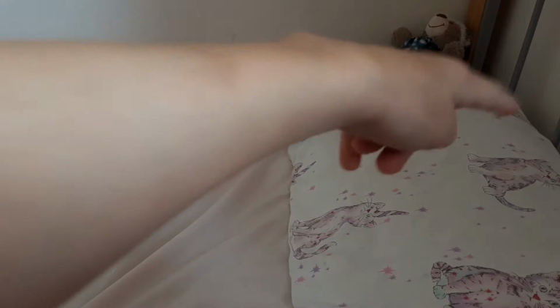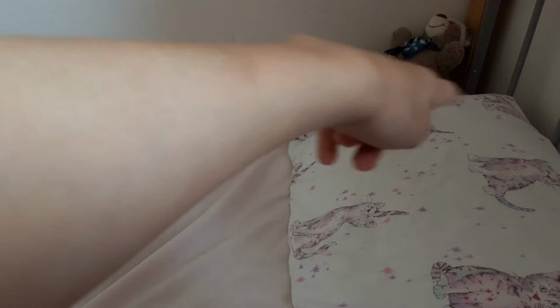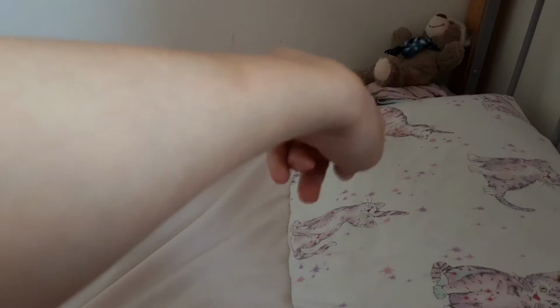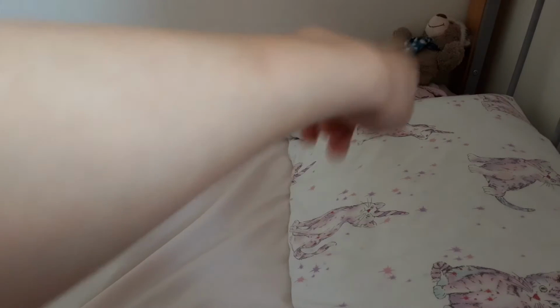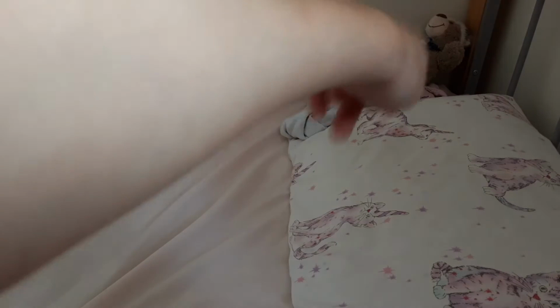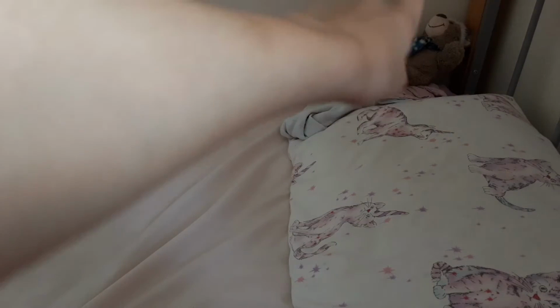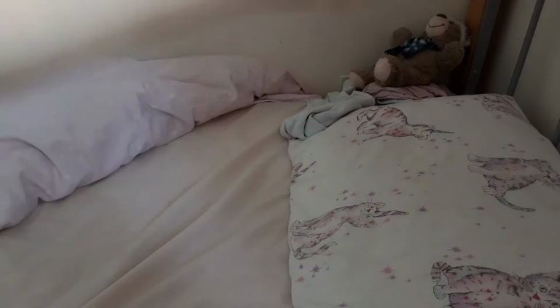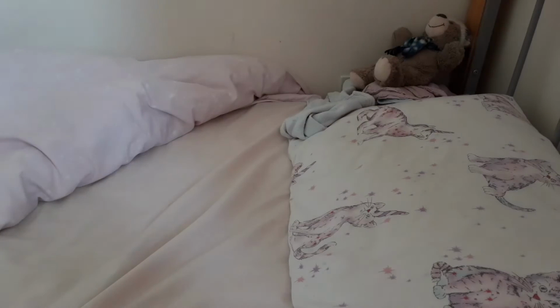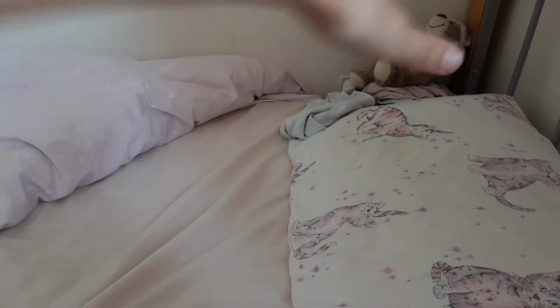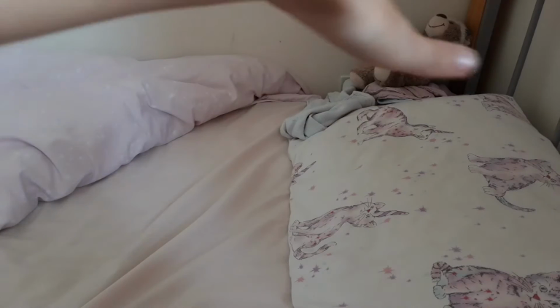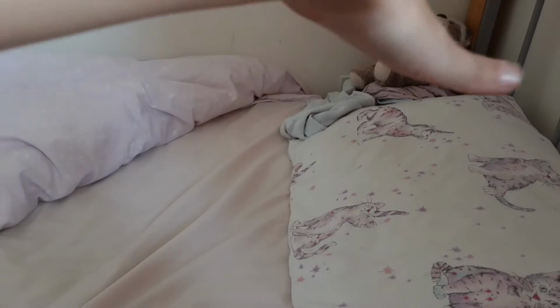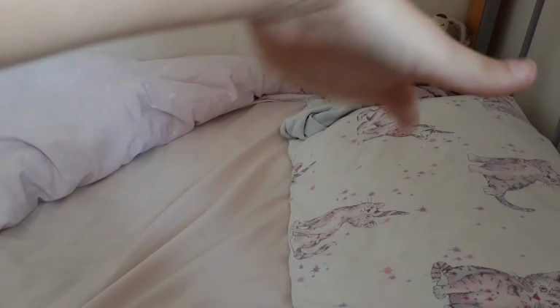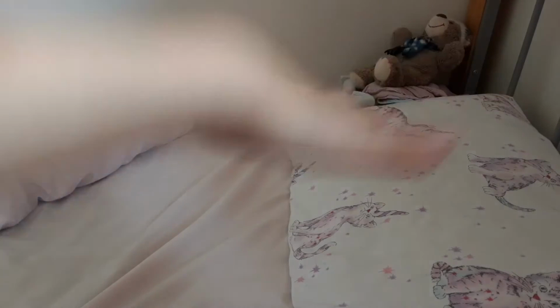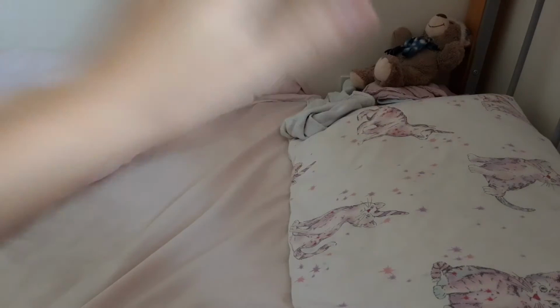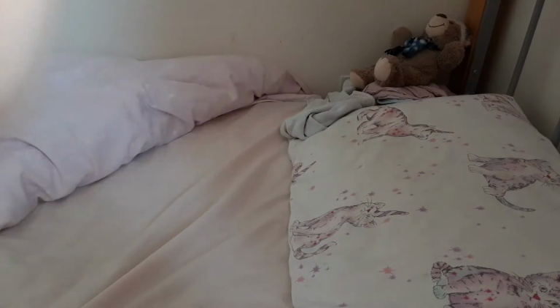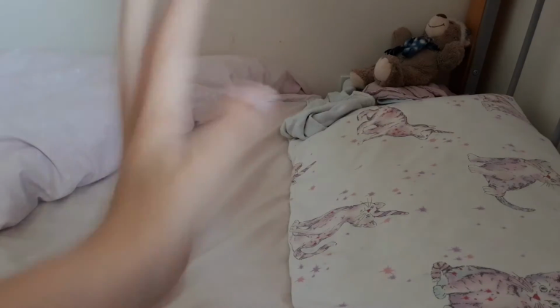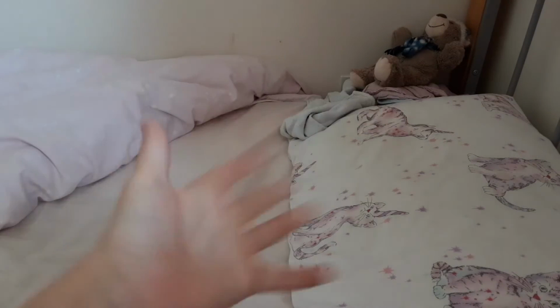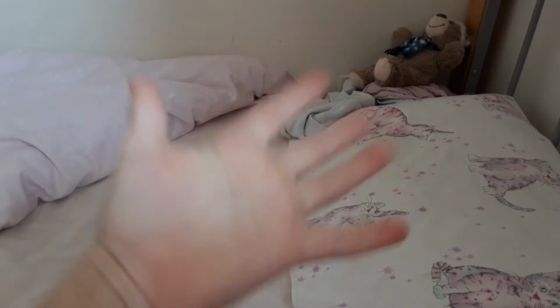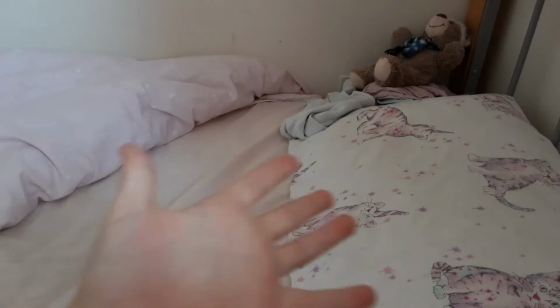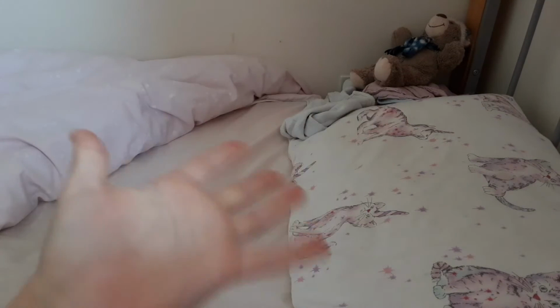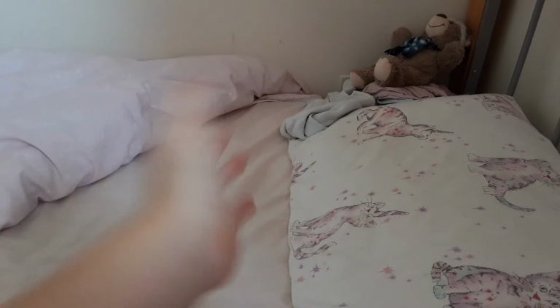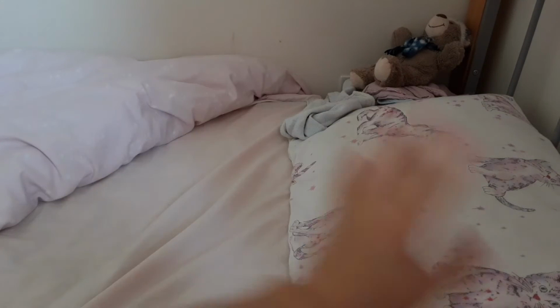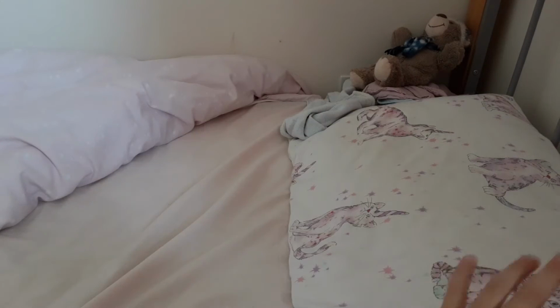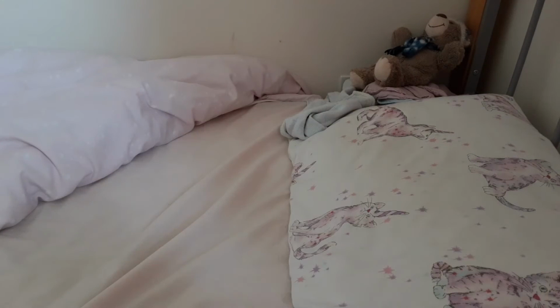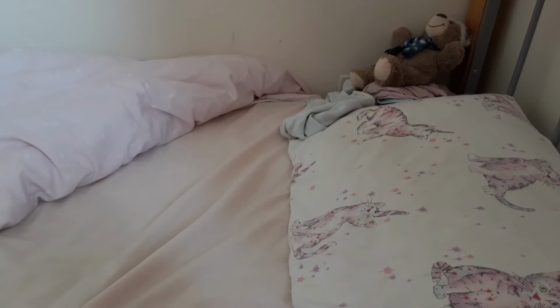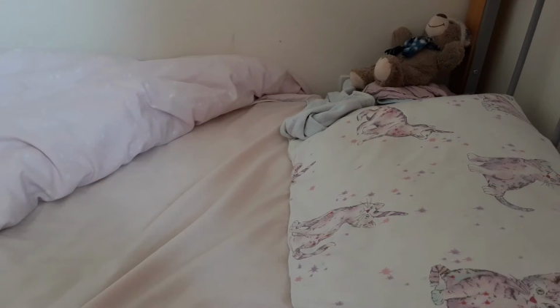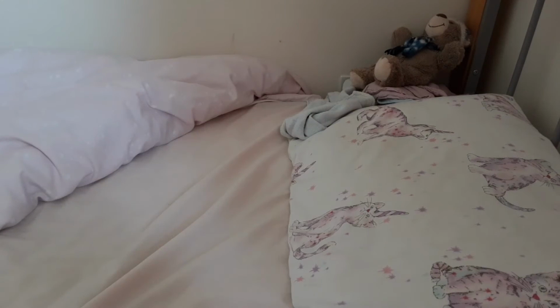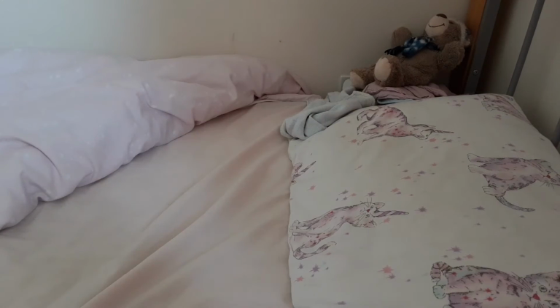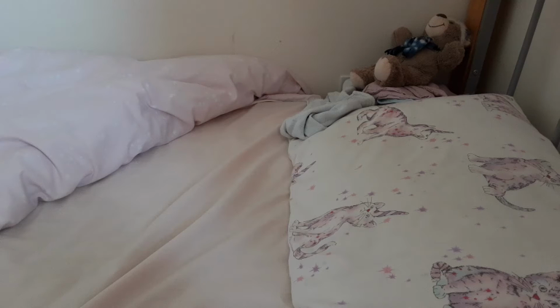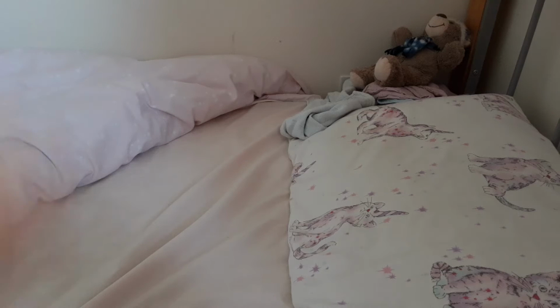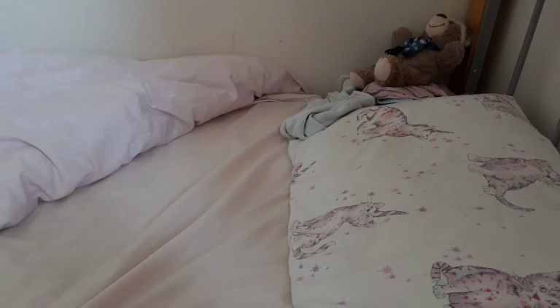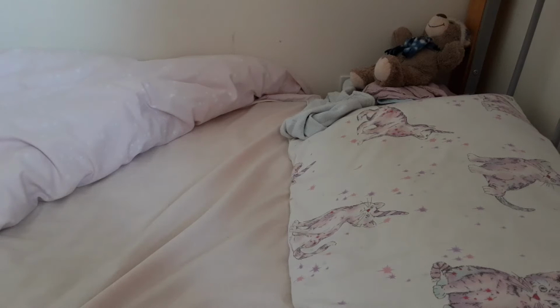As you can see, I am on my bed. There are some blankets over there and my teddy. I am only eight, and there's my pillow and my blanket.